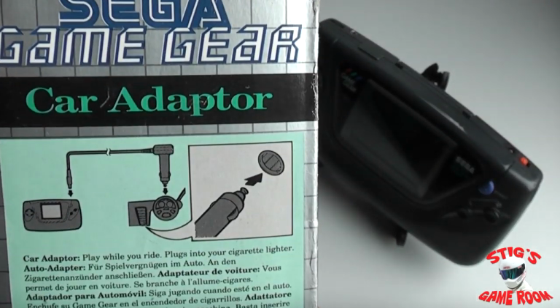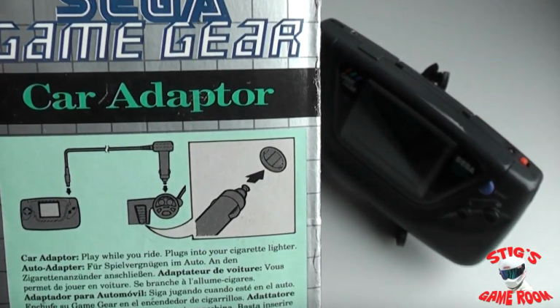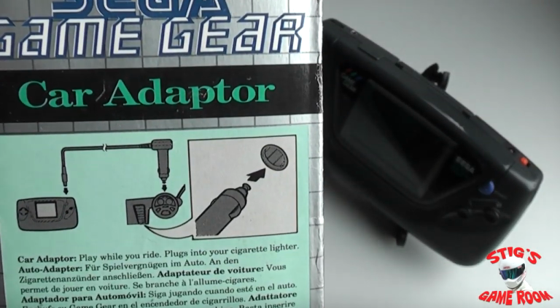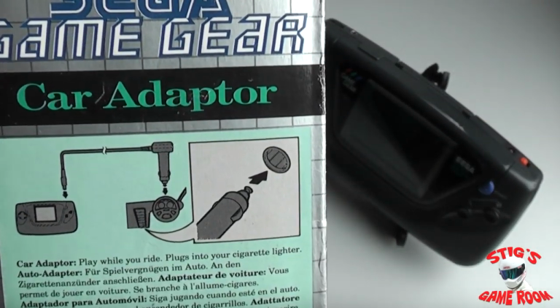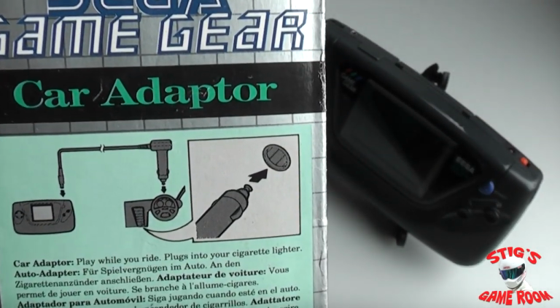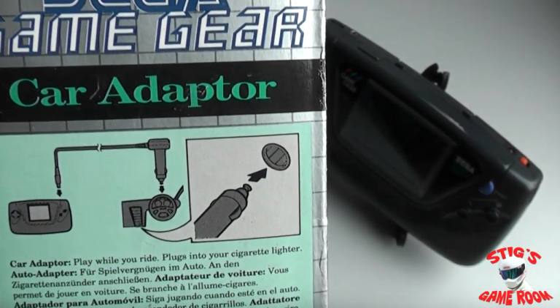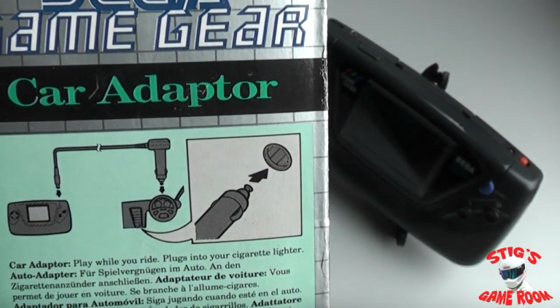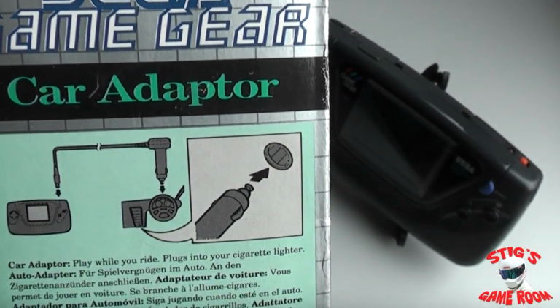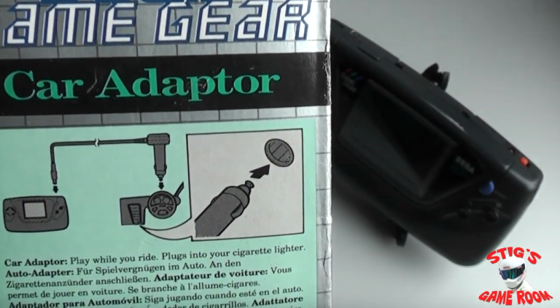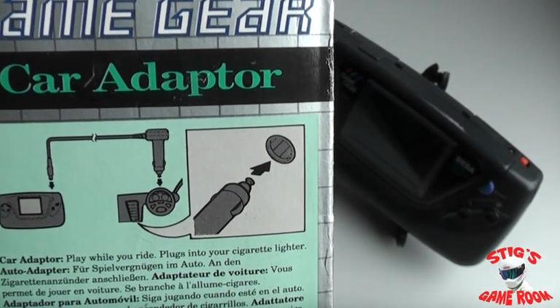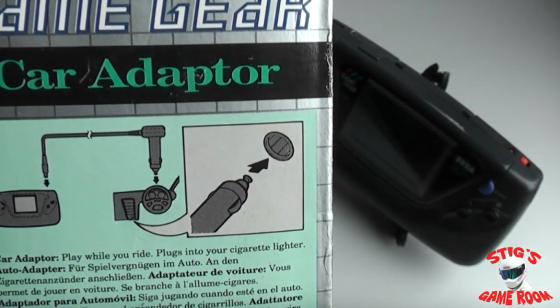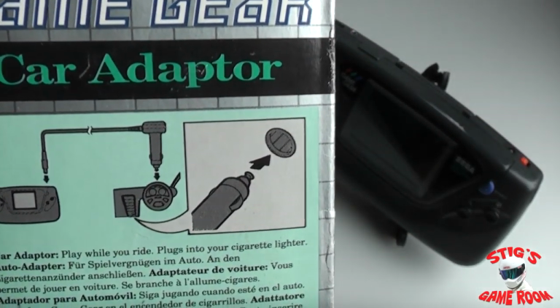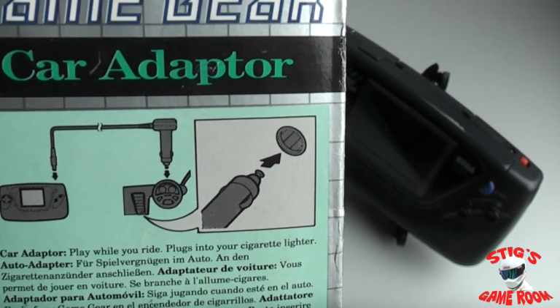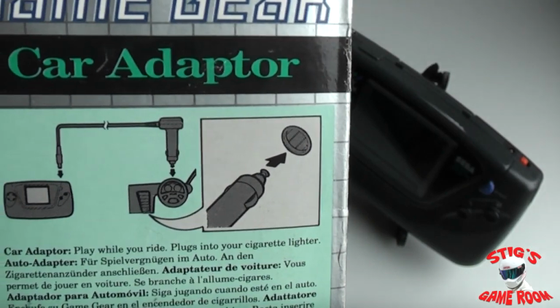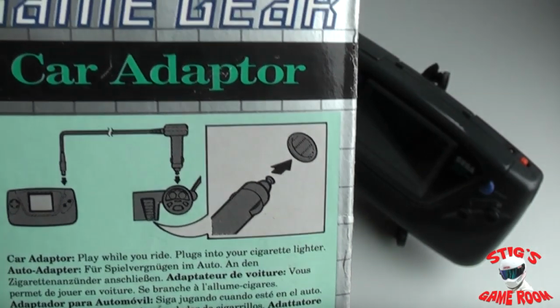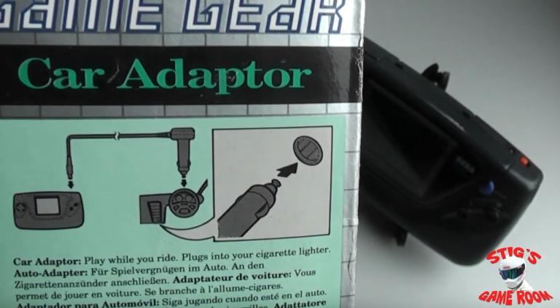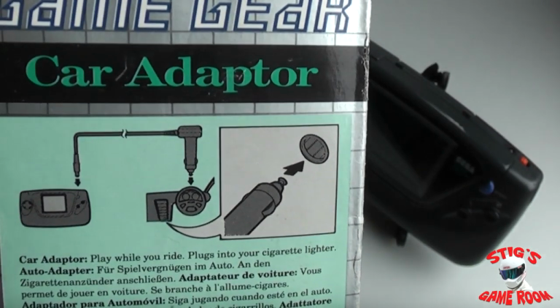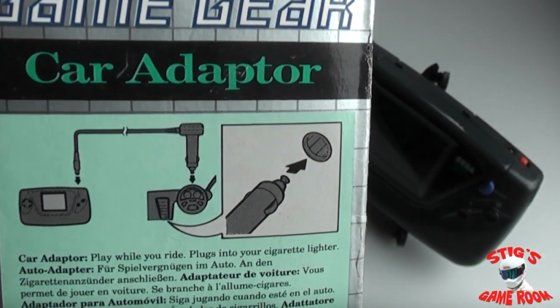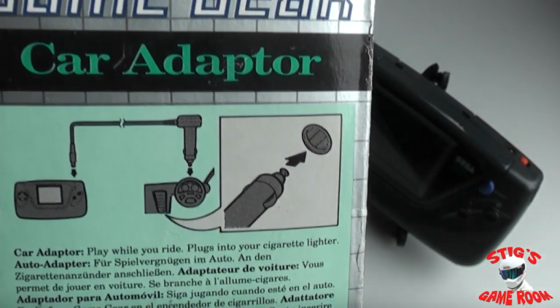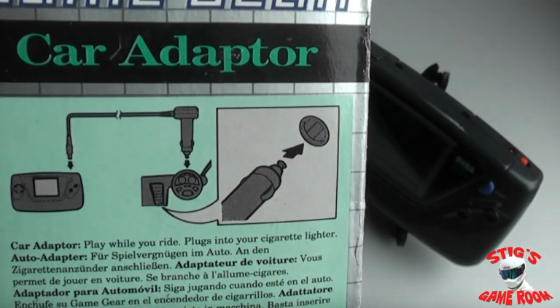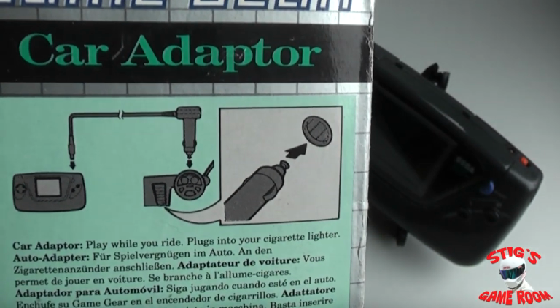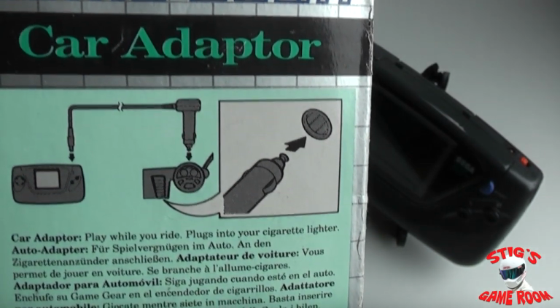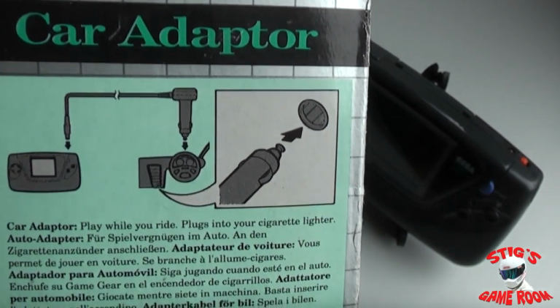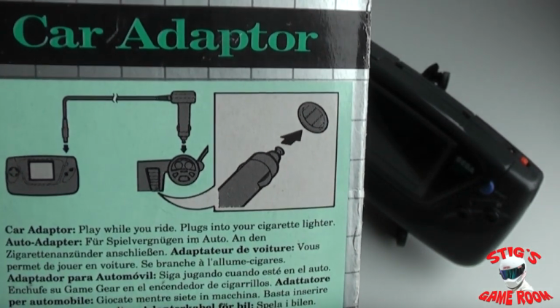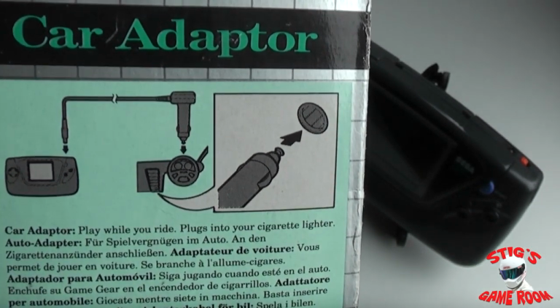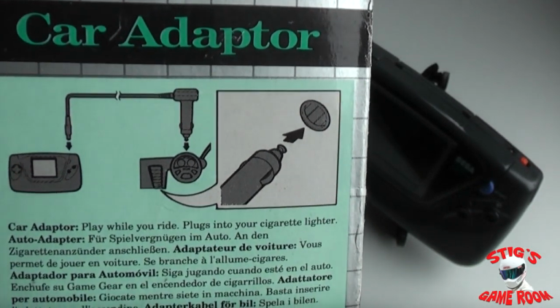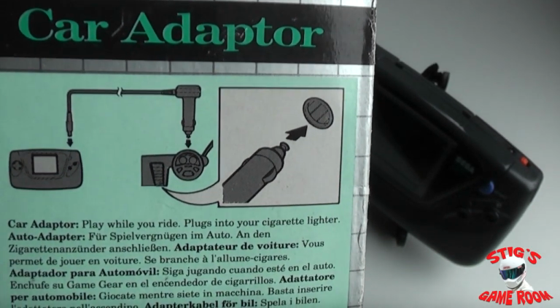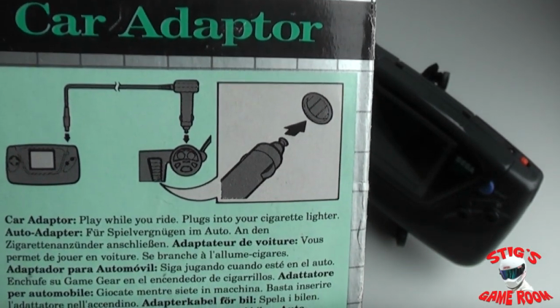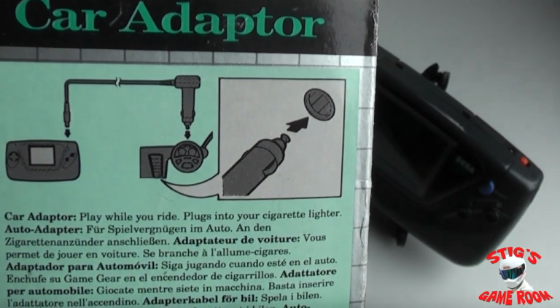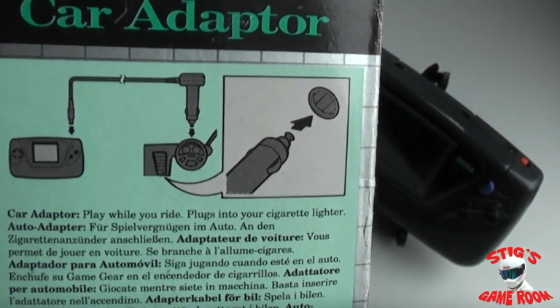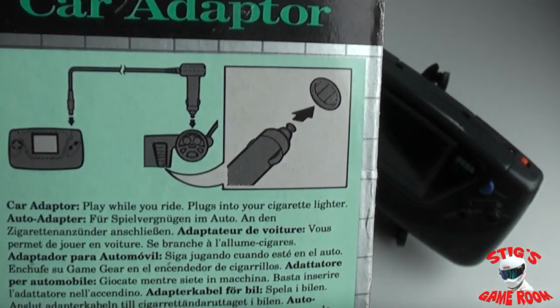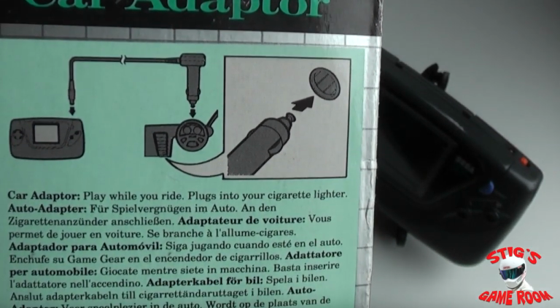On the back of the box here it shows you how to plug it in.